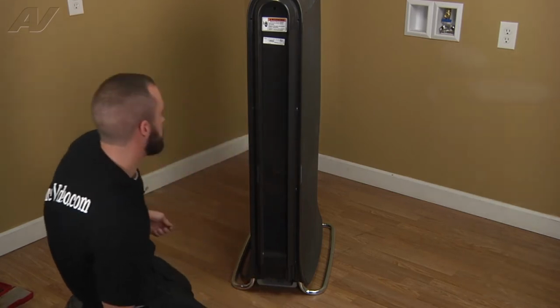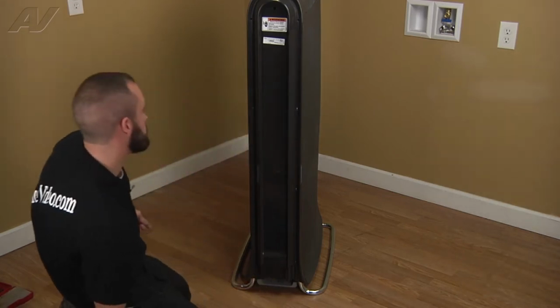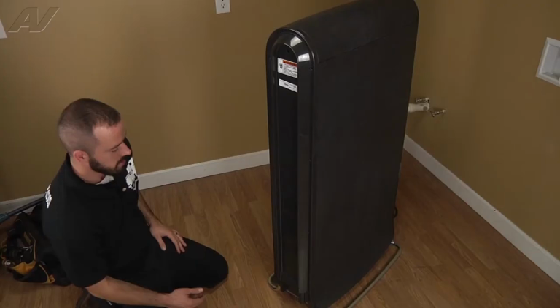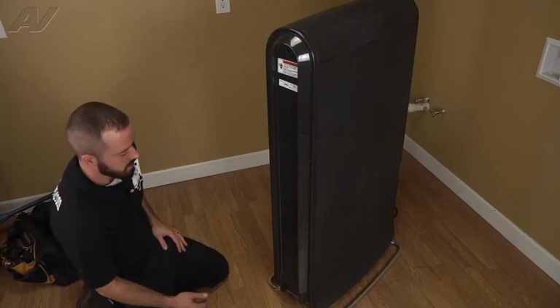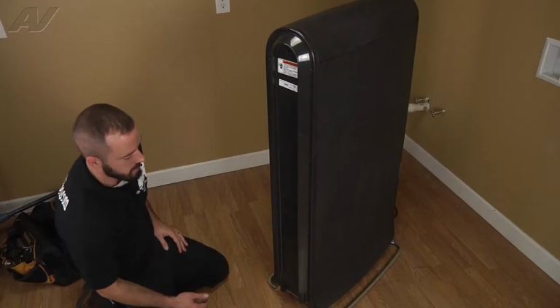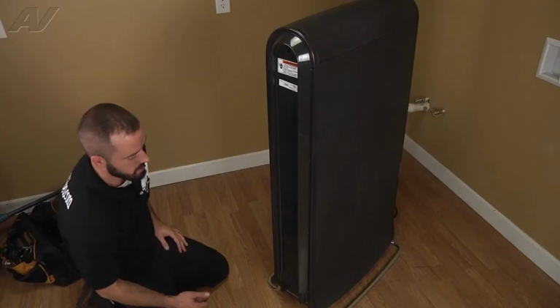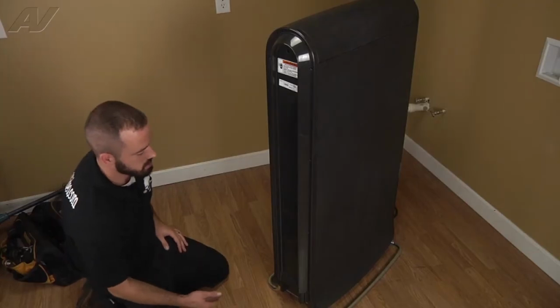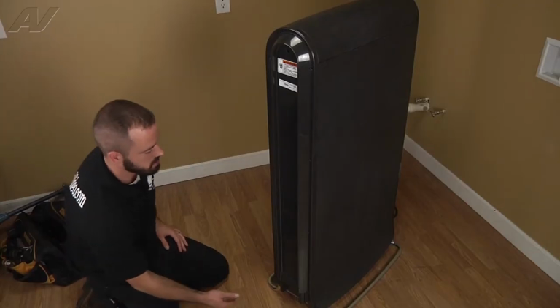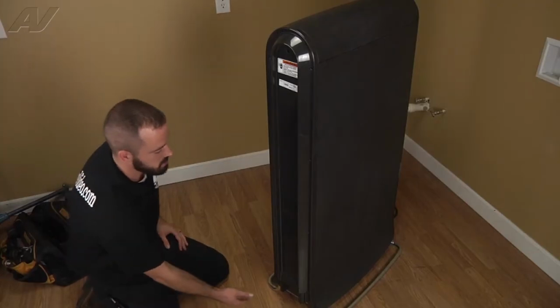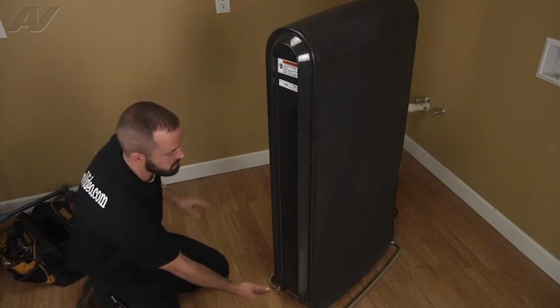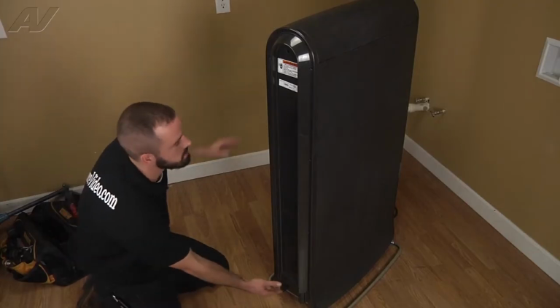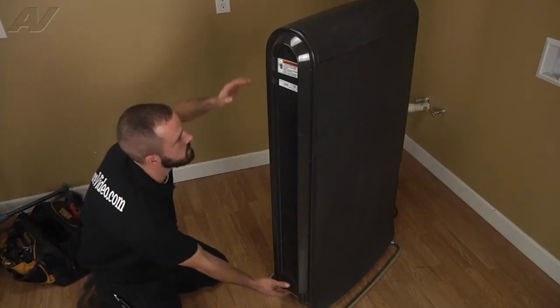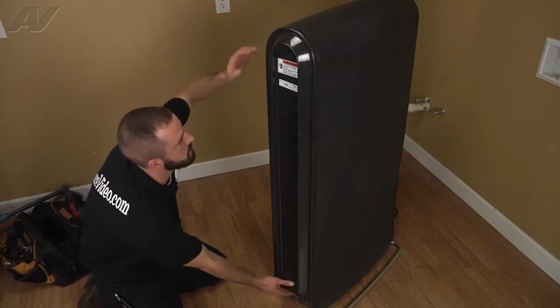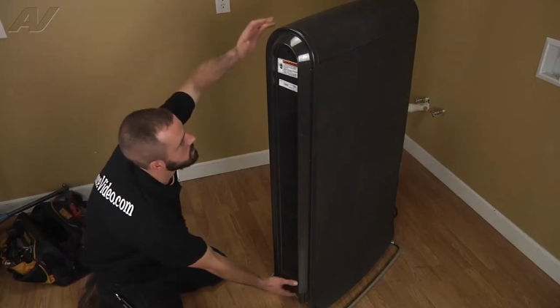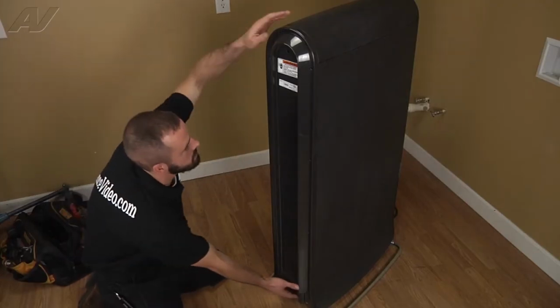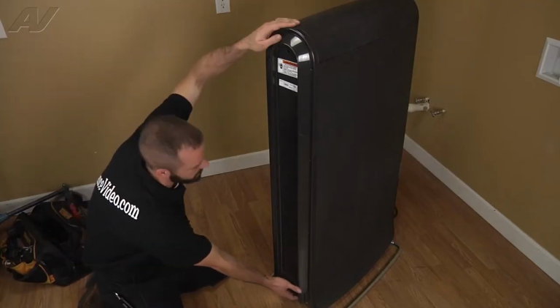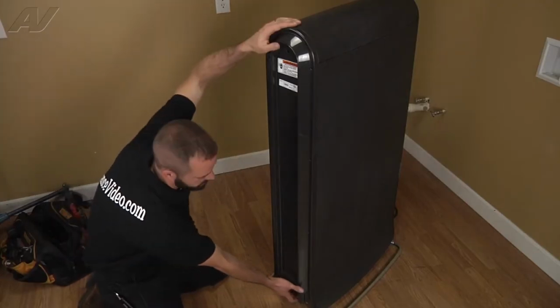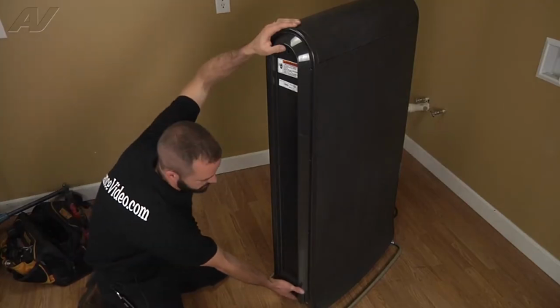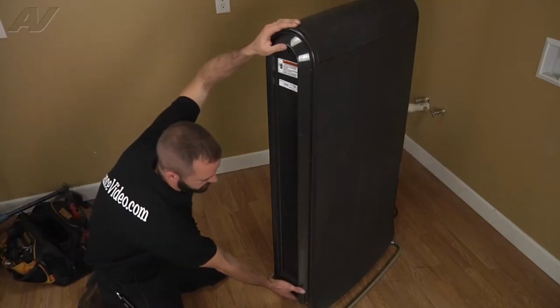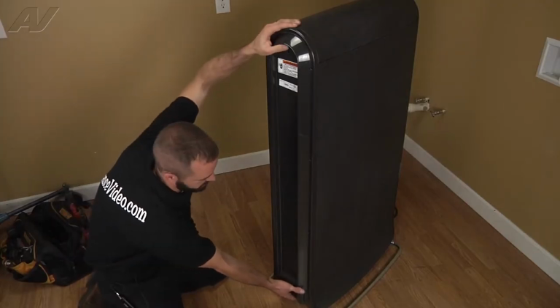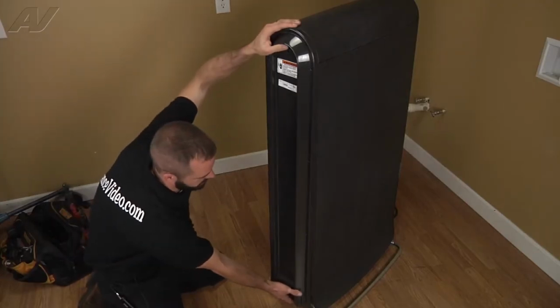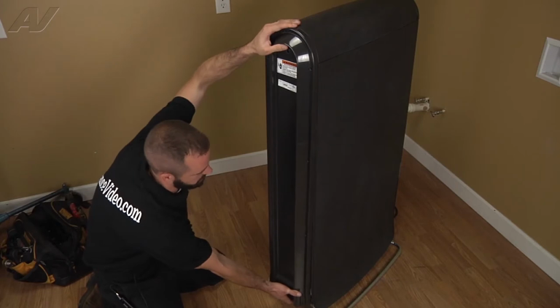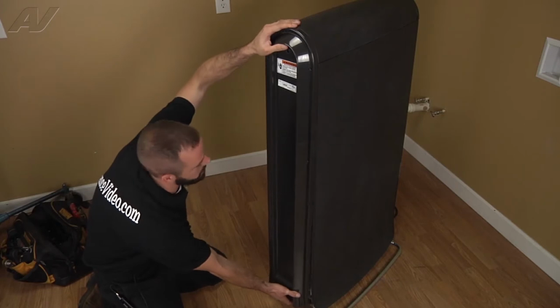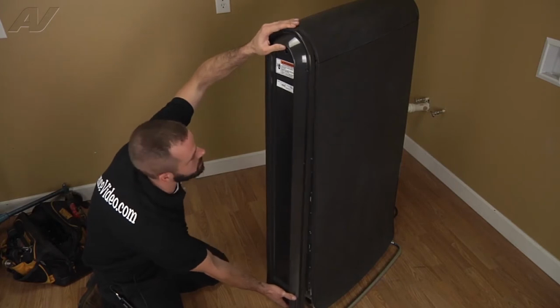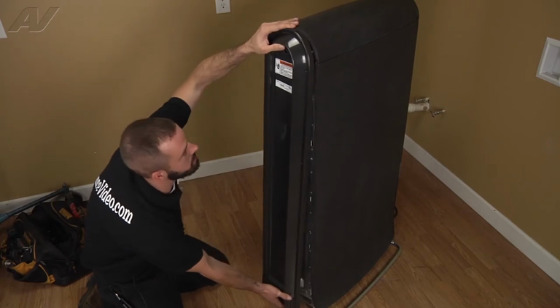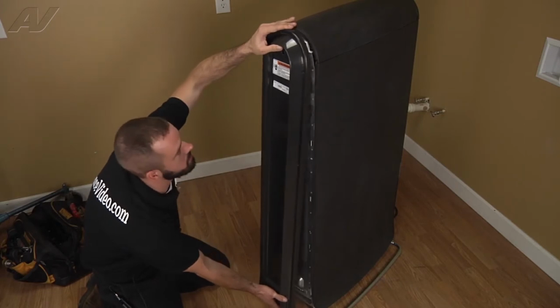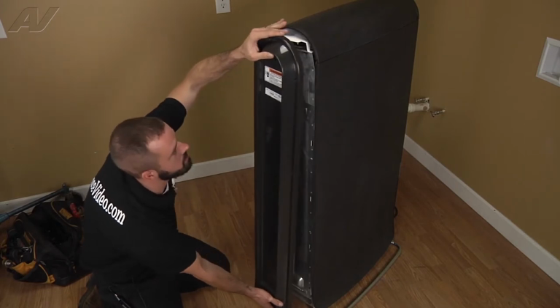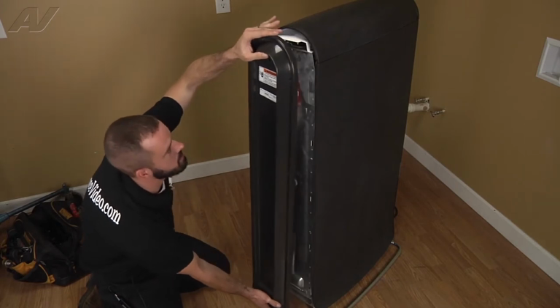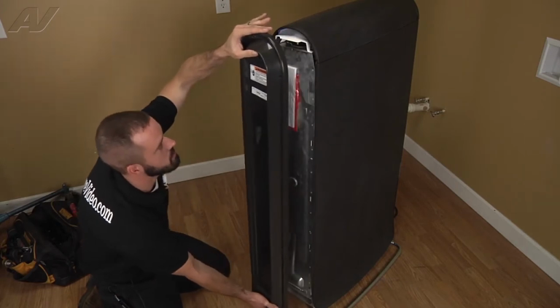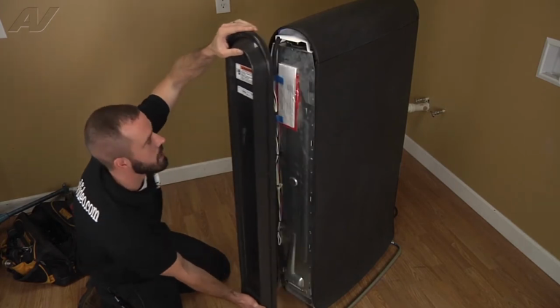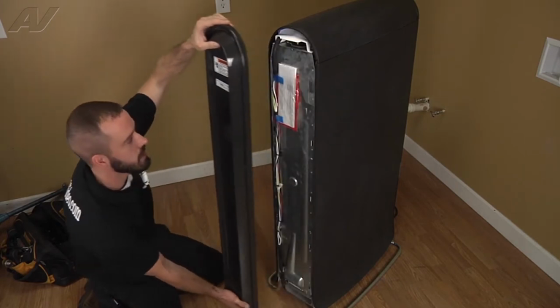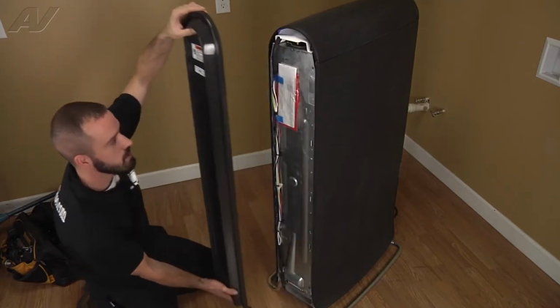All right, now that you've got your screws removed, just go ahead and remove the back panel.